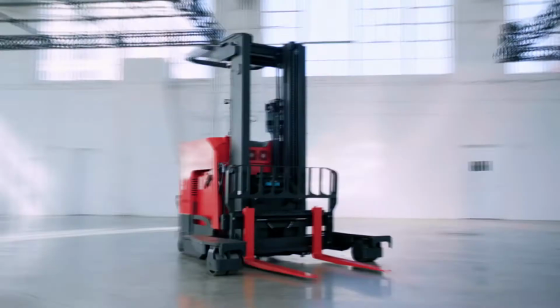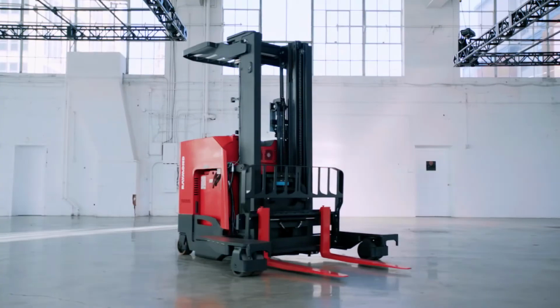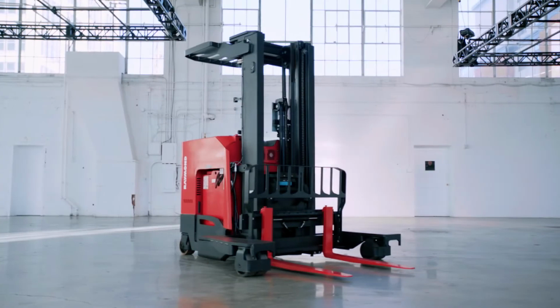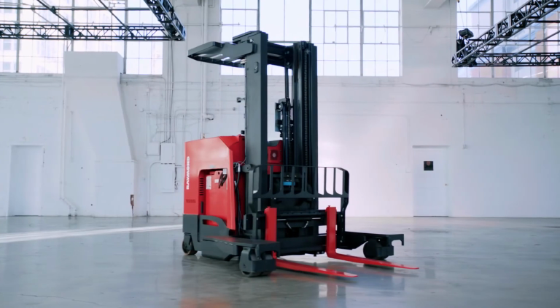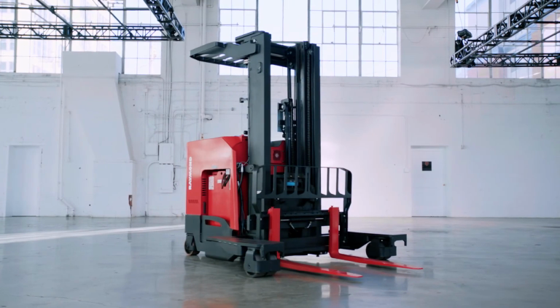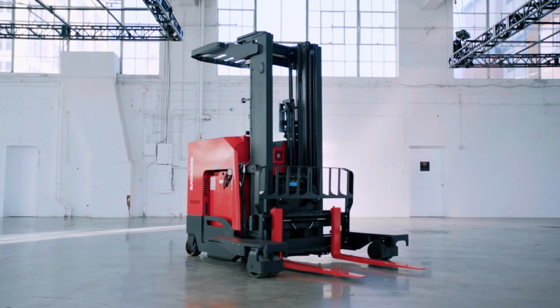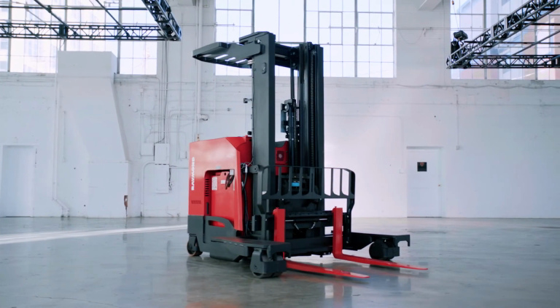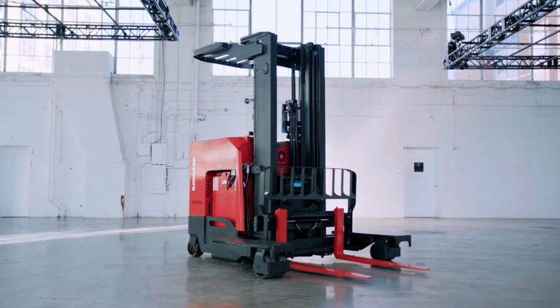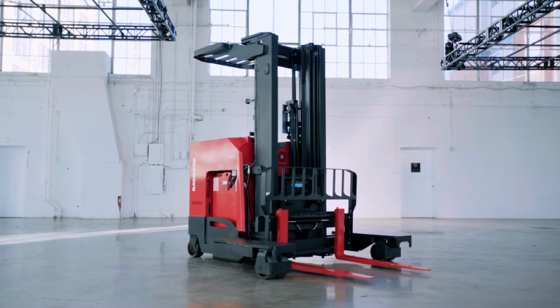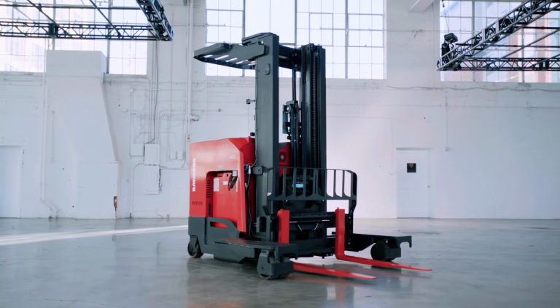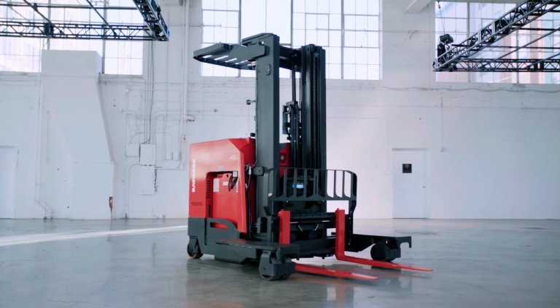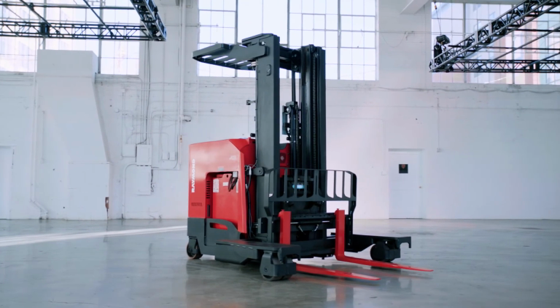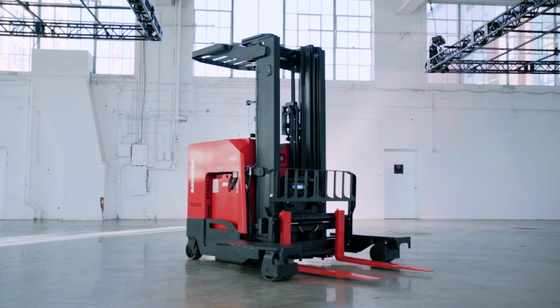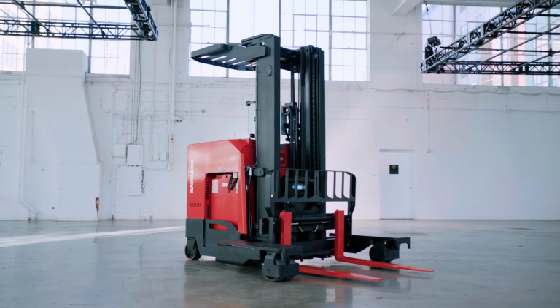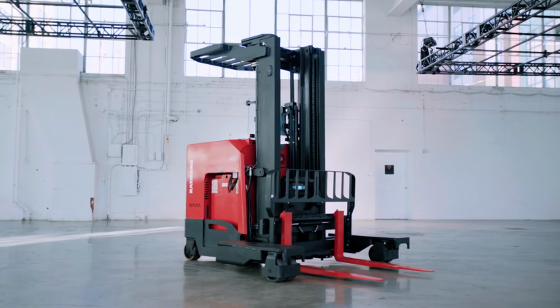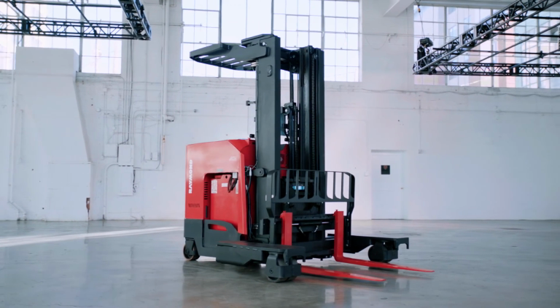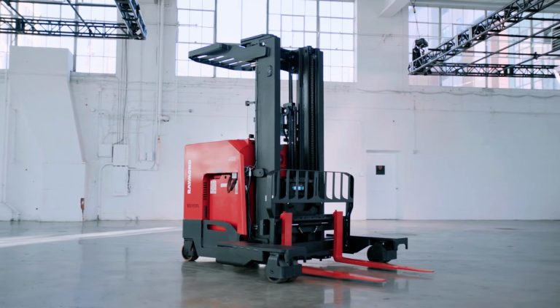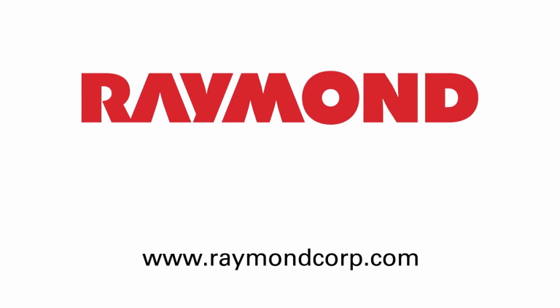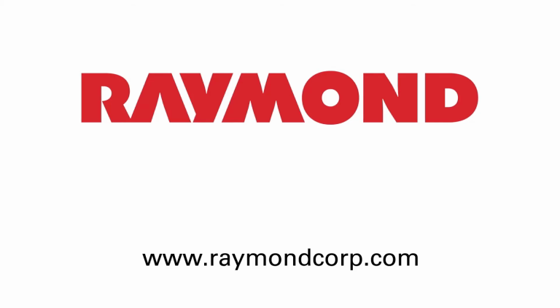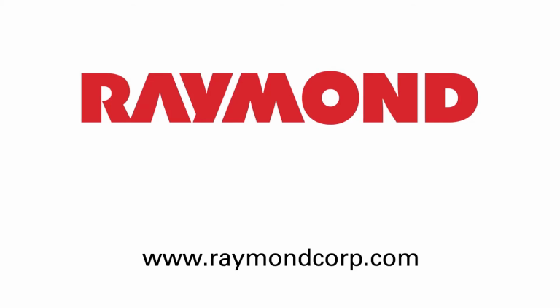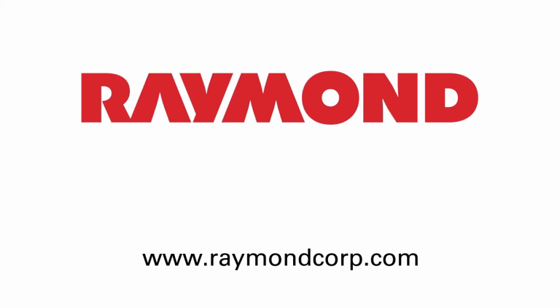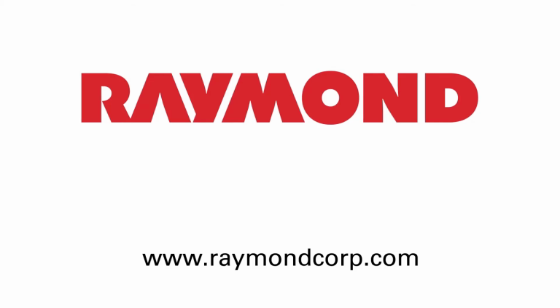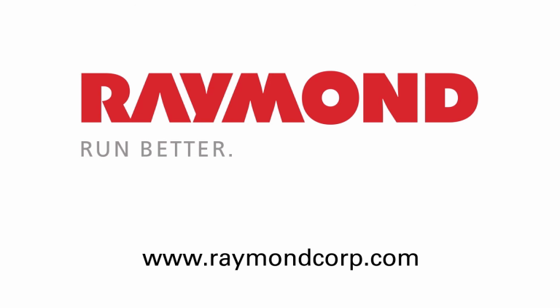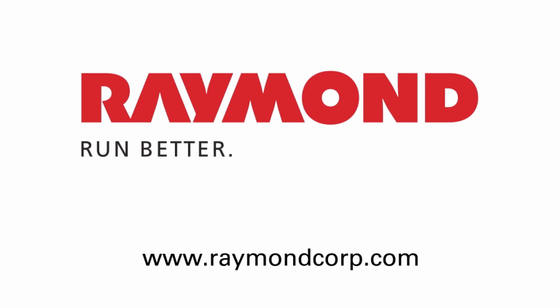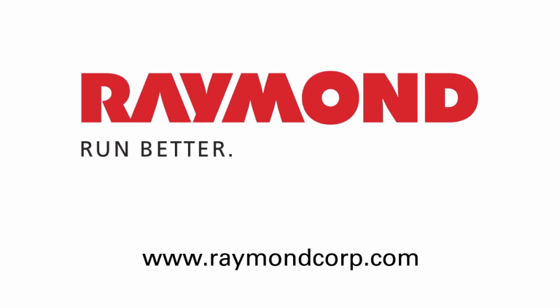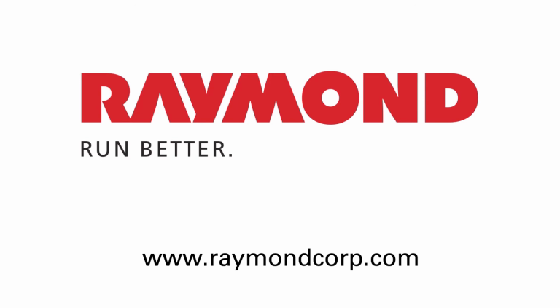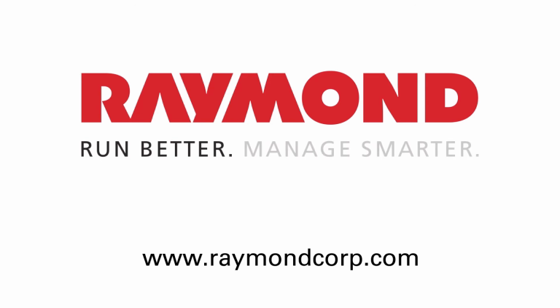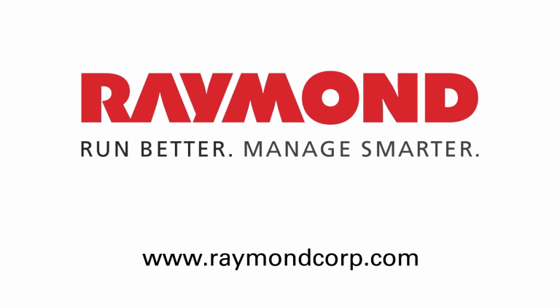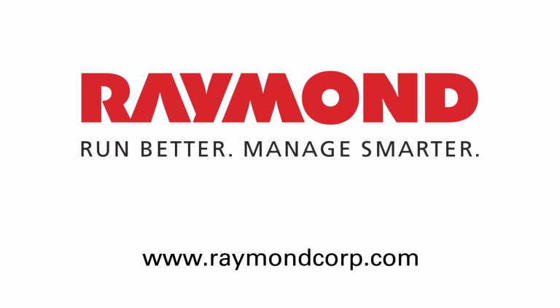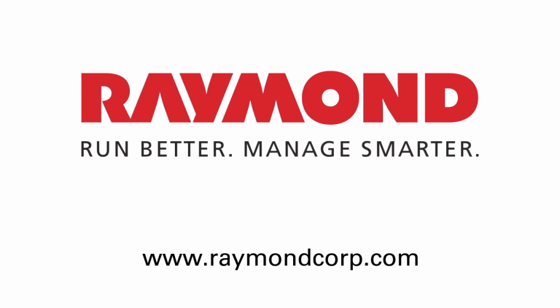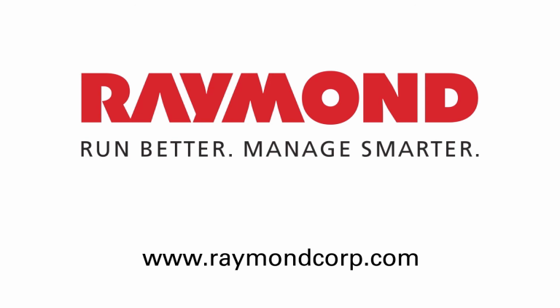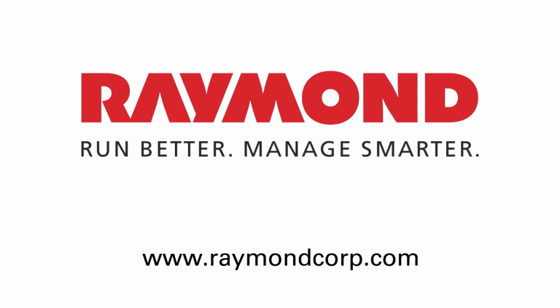Innovation. Quality. Service. Raymond. Run better. Manage smarter.